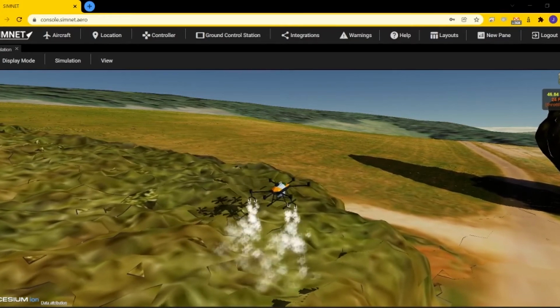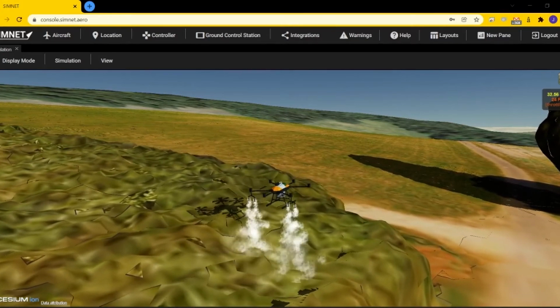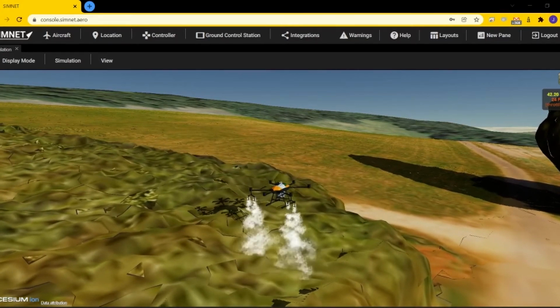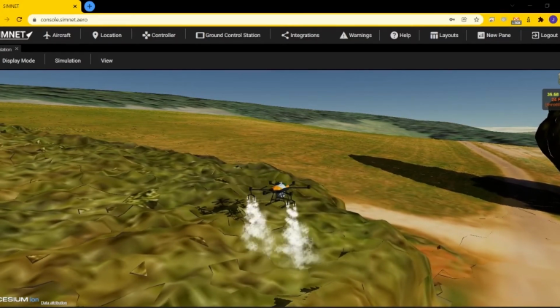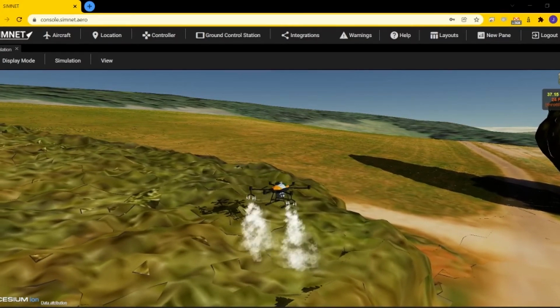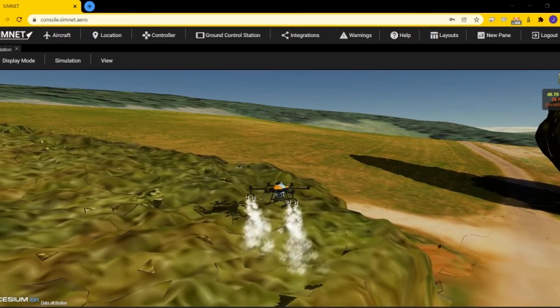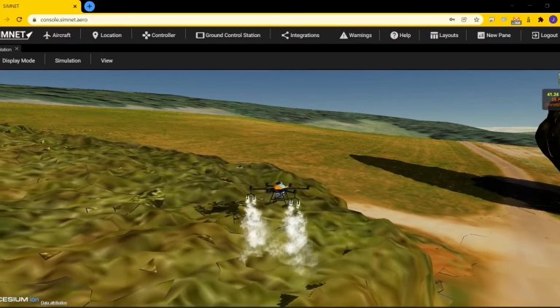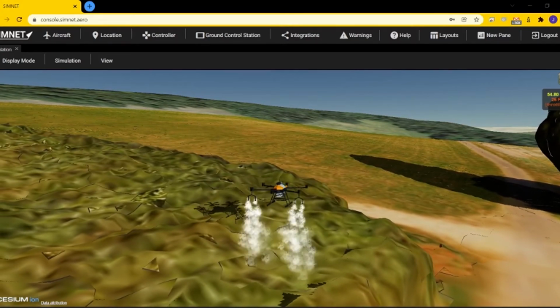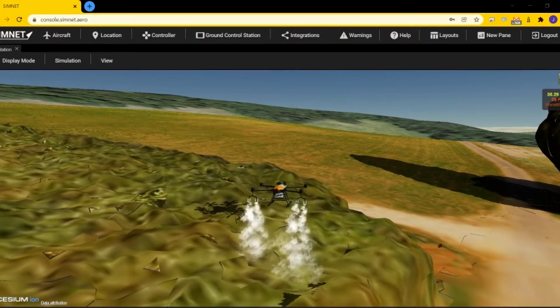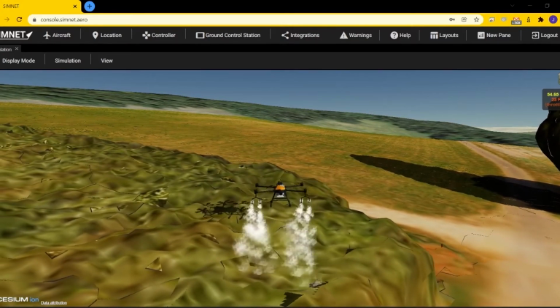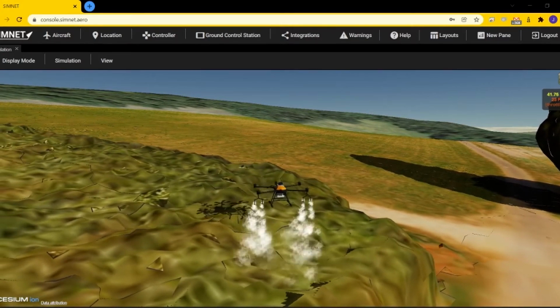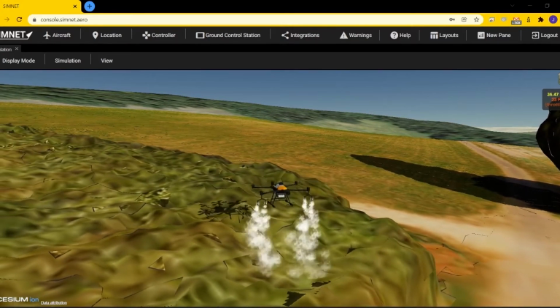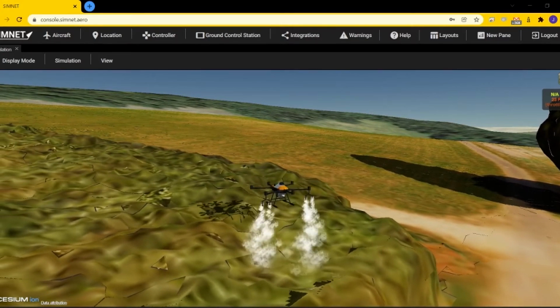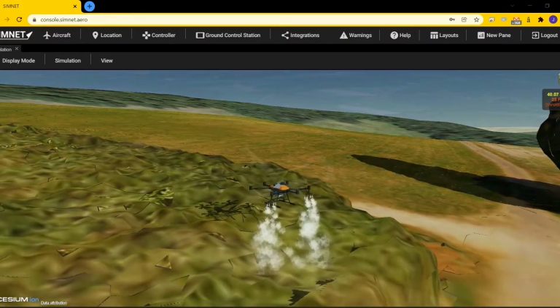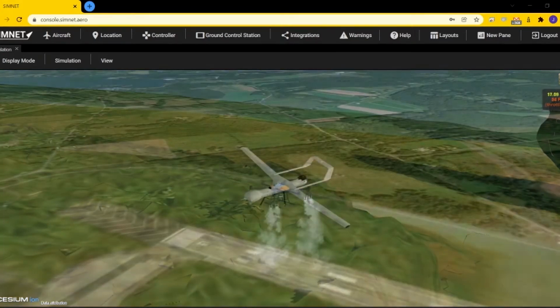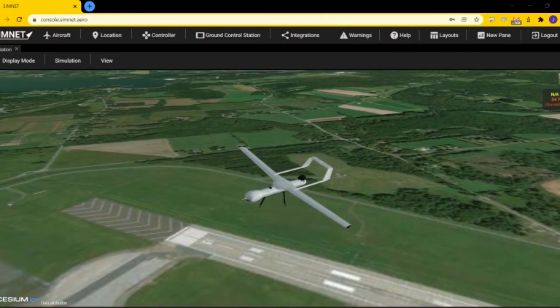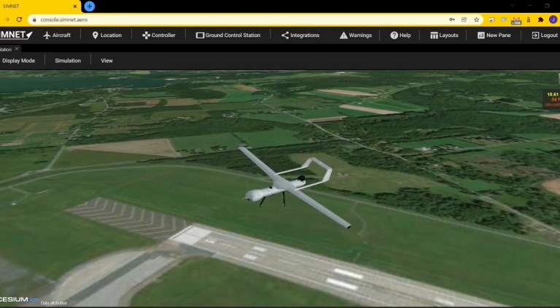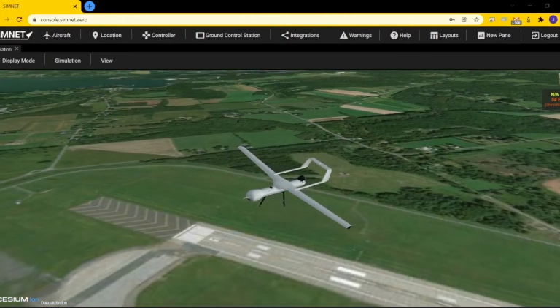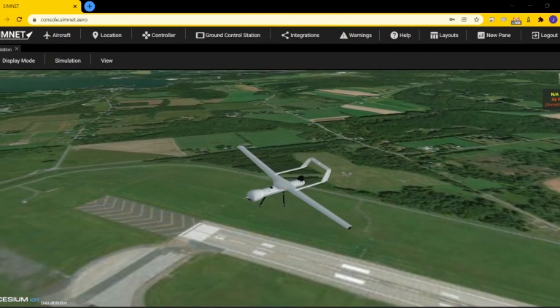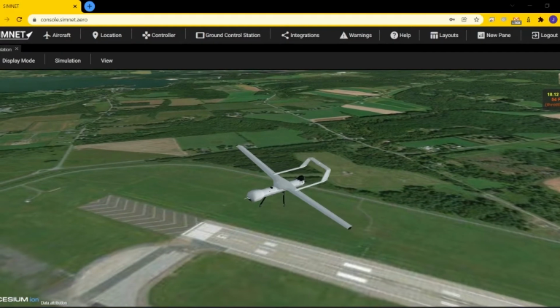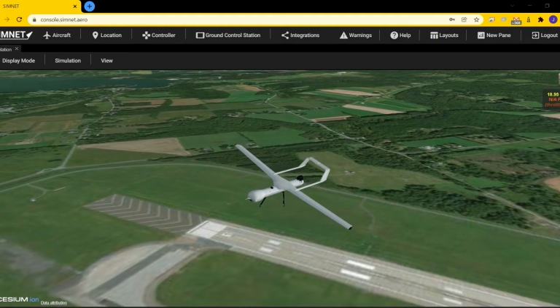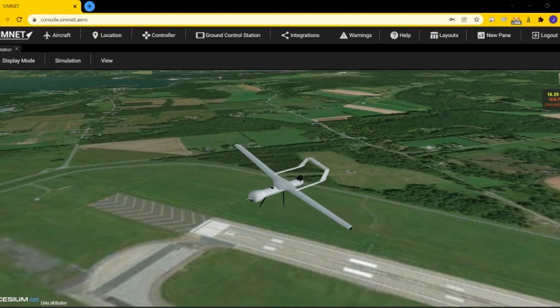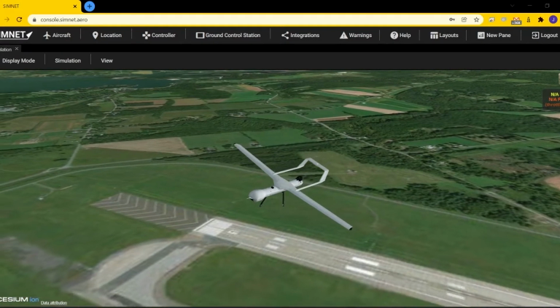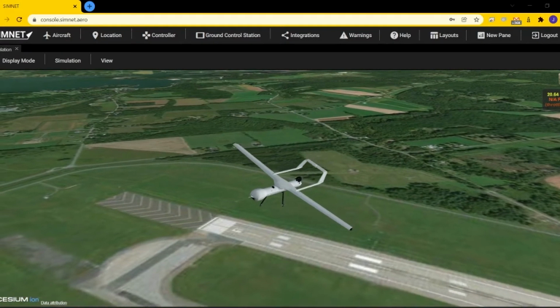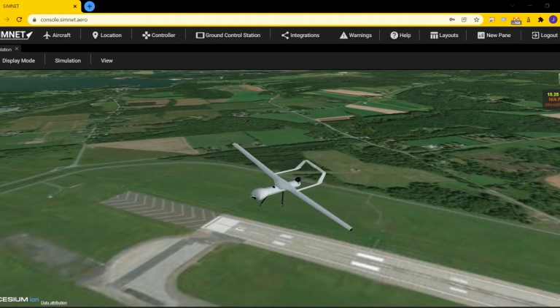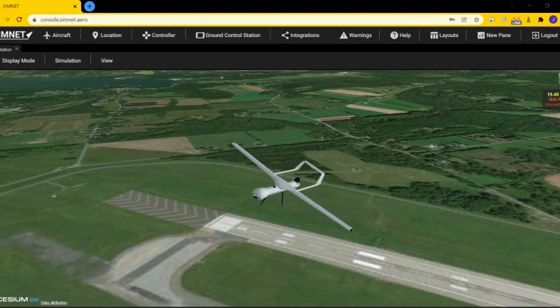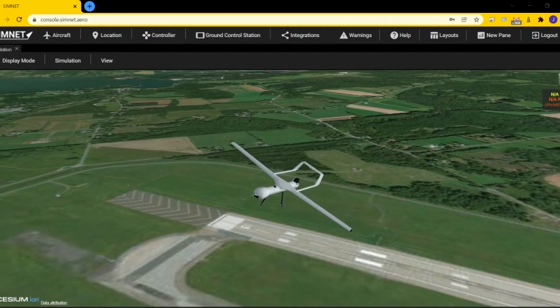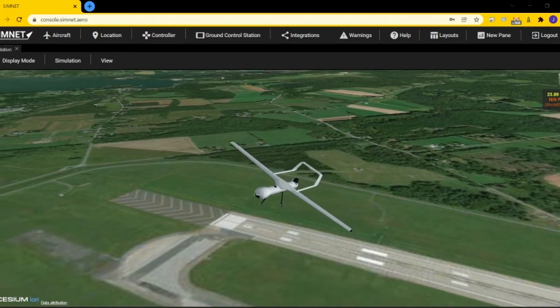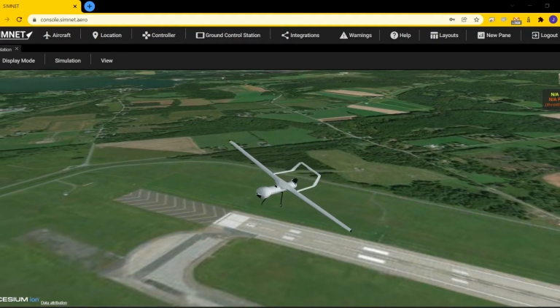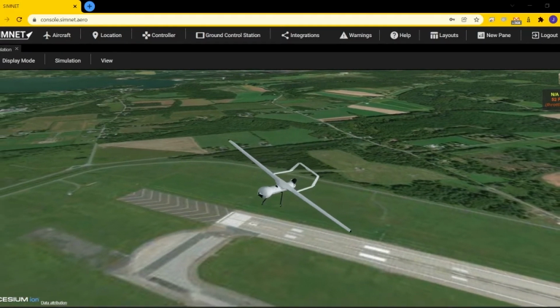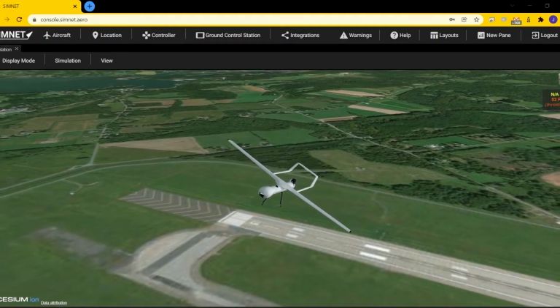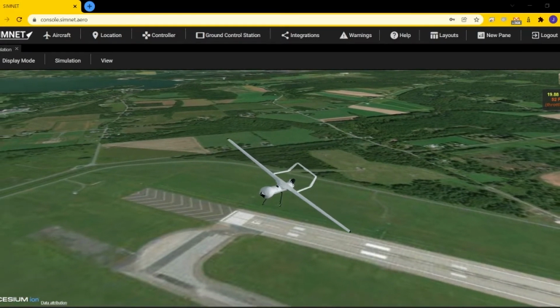Simnet can simulate any type of drone platform, including multicopters, fixed-wing aircraft, VTOLs, and helicopters.